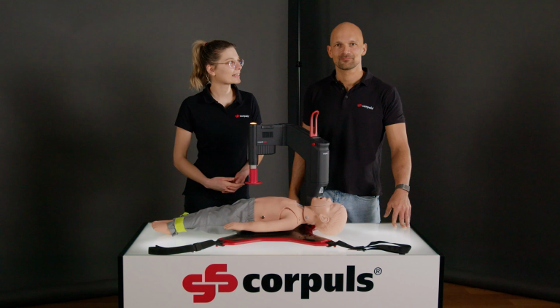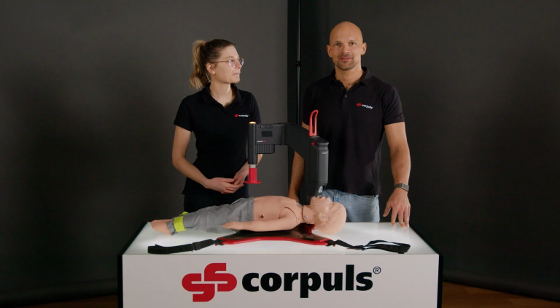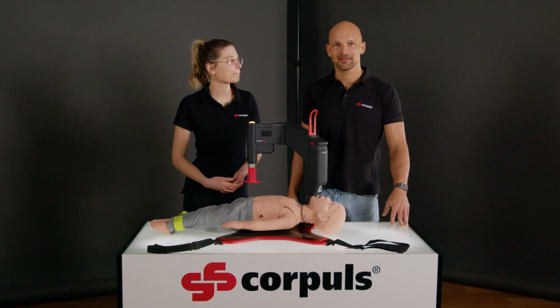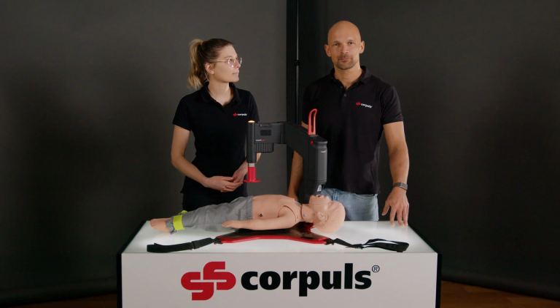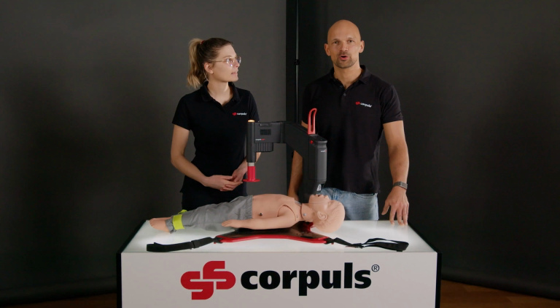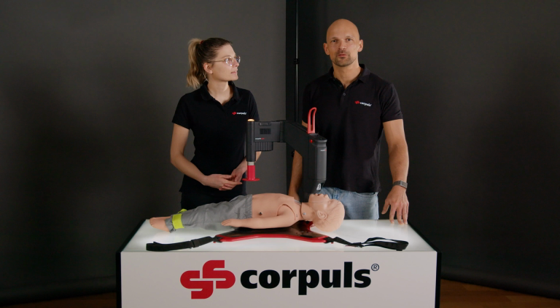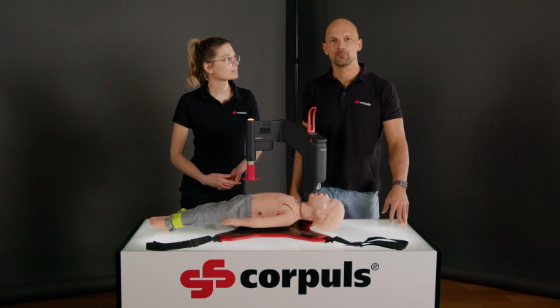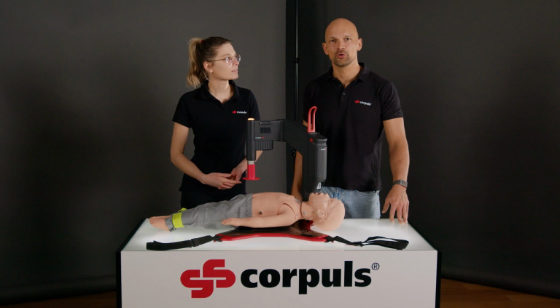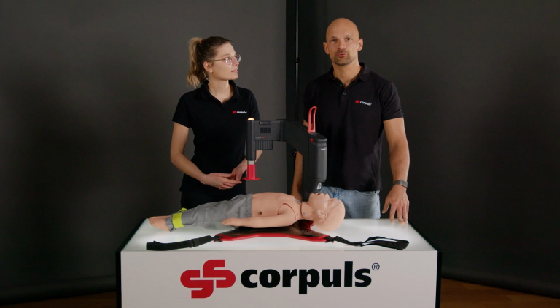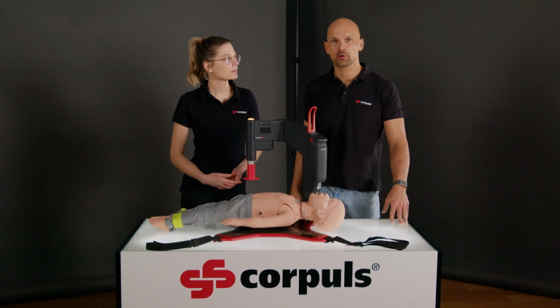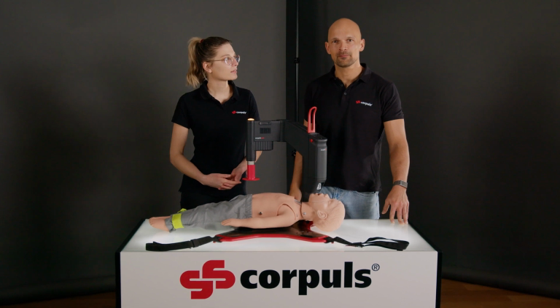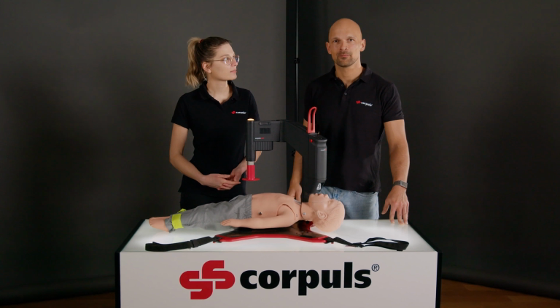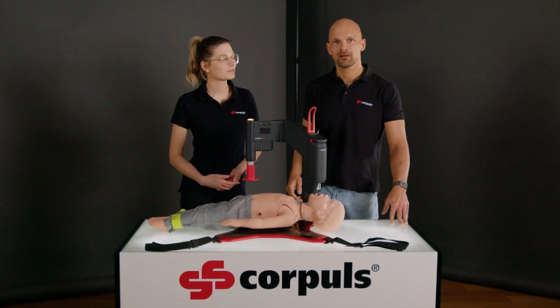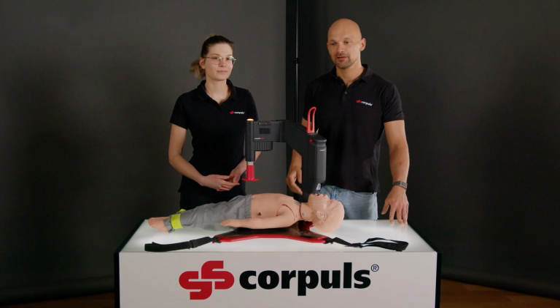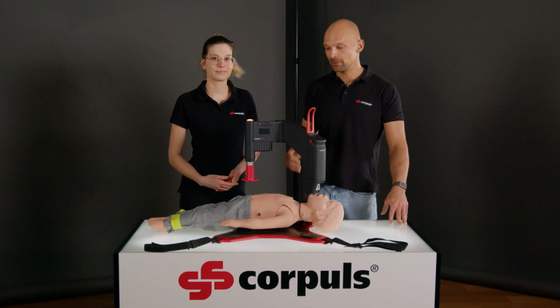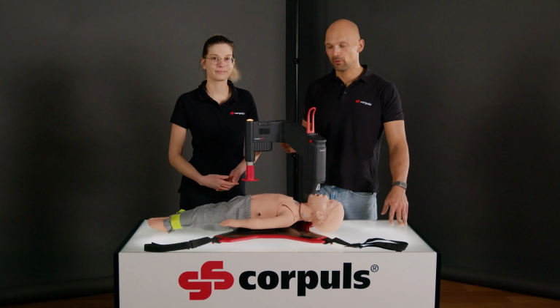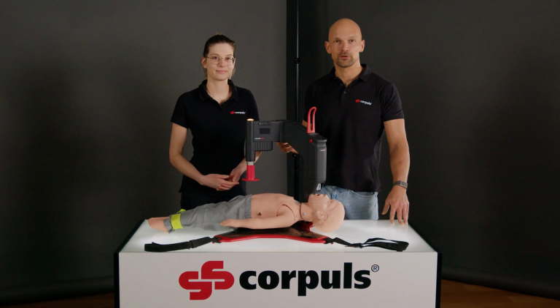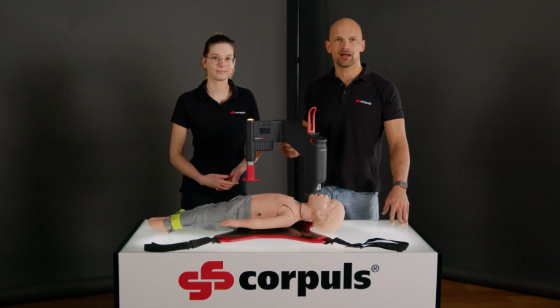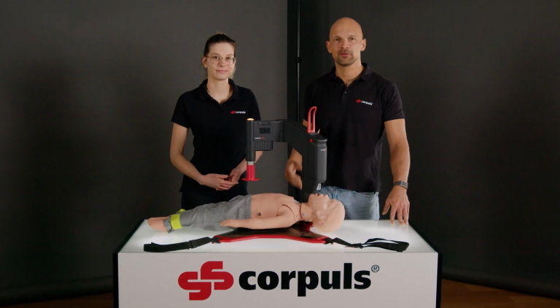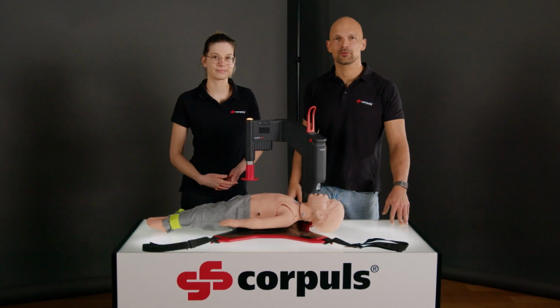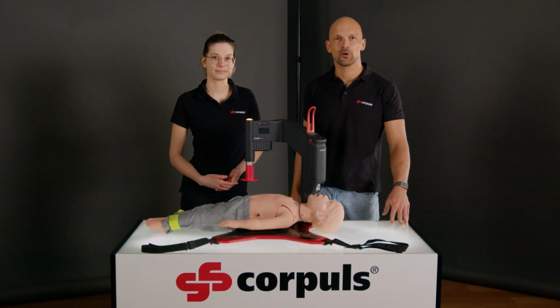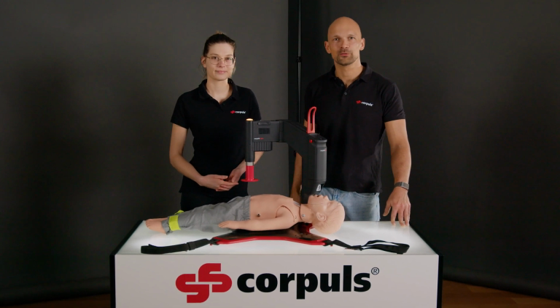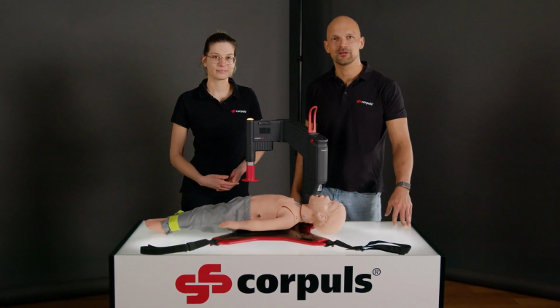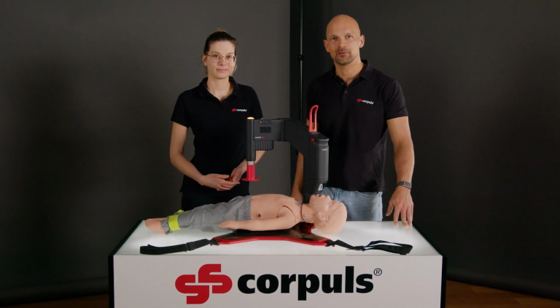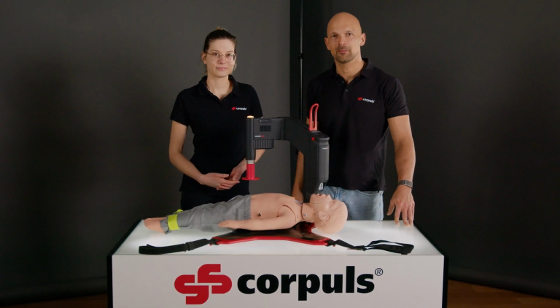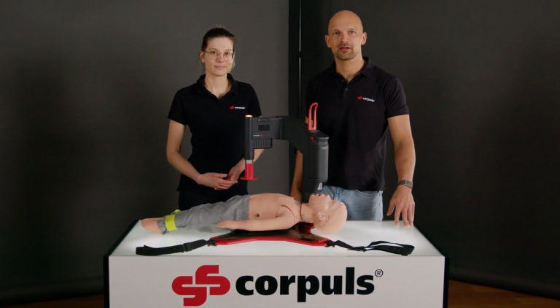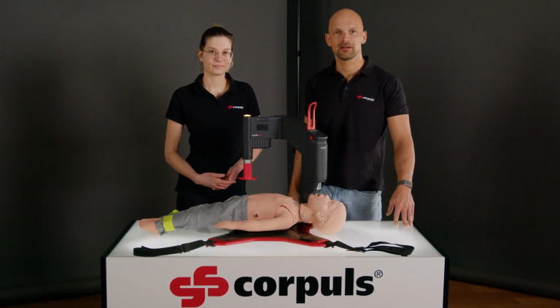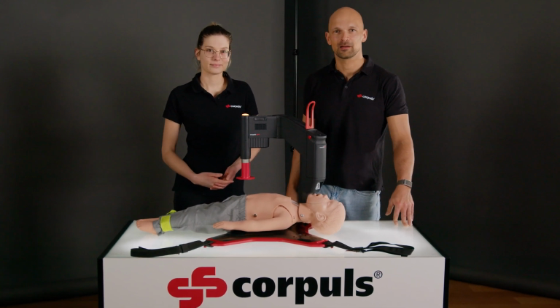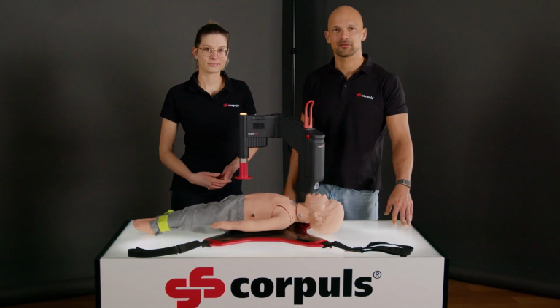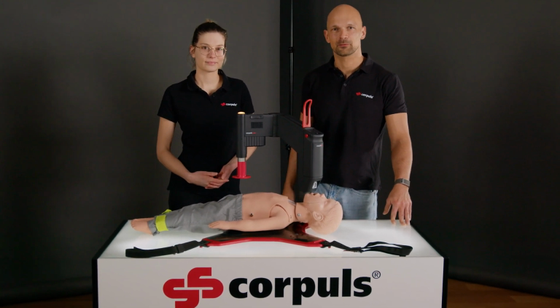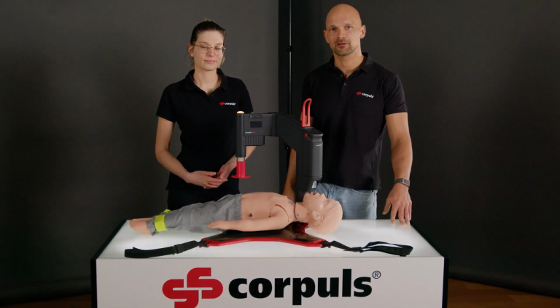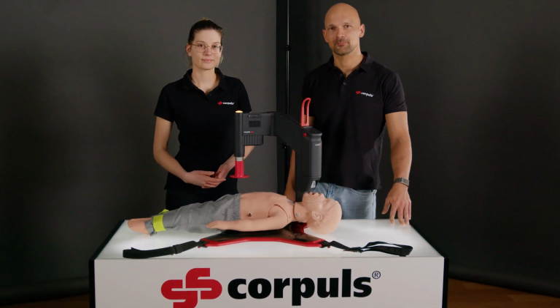Welcome to another tutorial. This time we want to show you how to use Corpulse CPR in children's resuscitation.